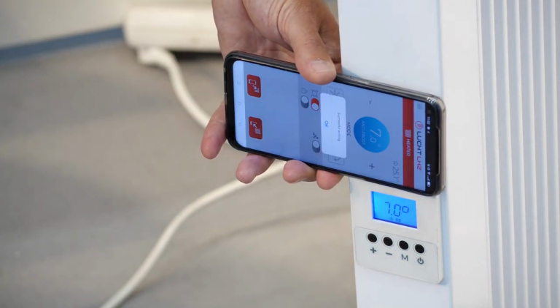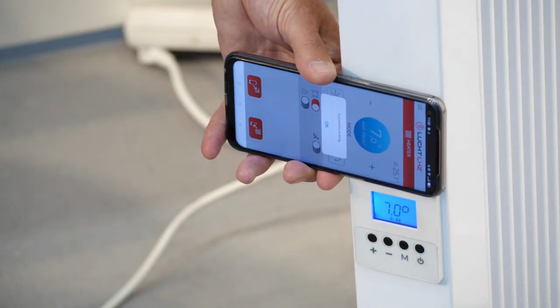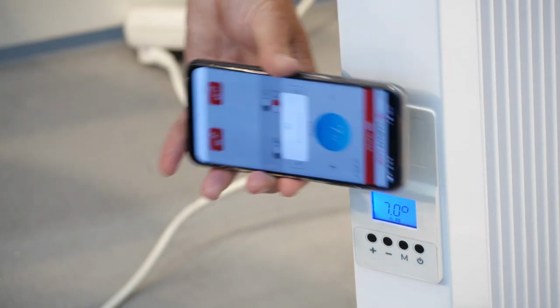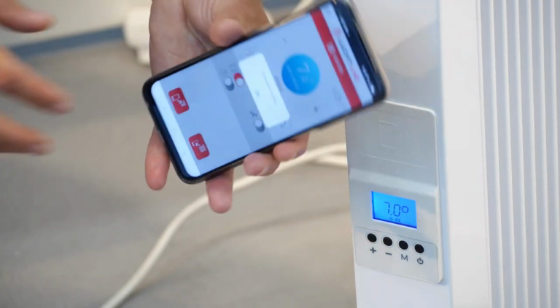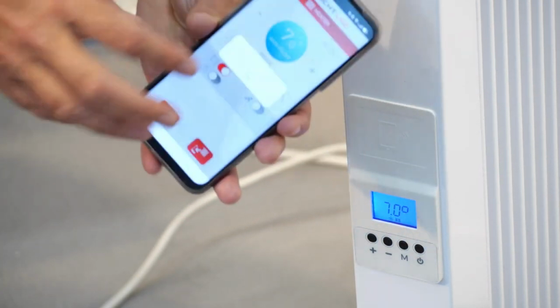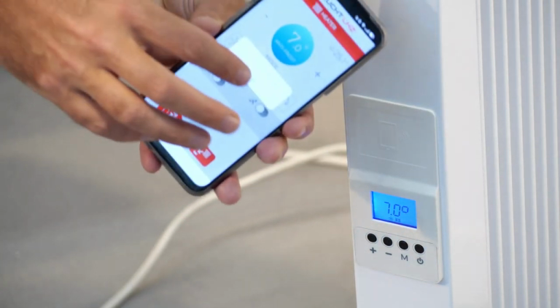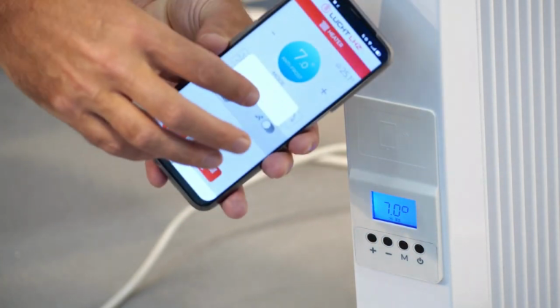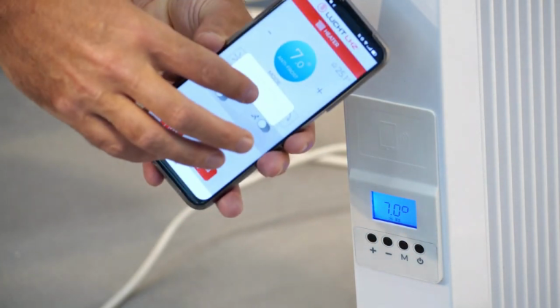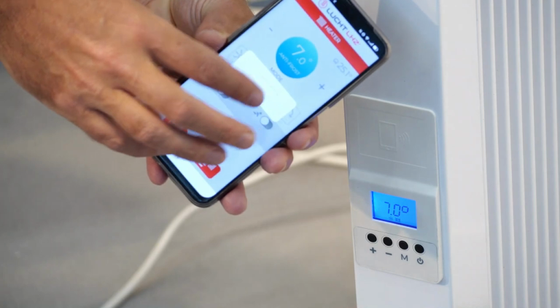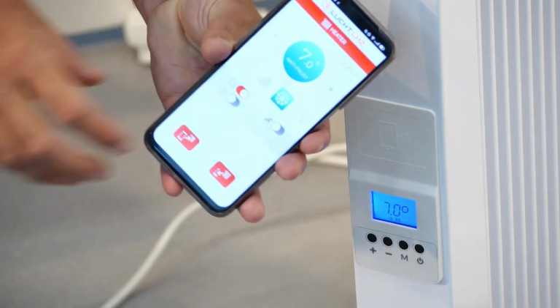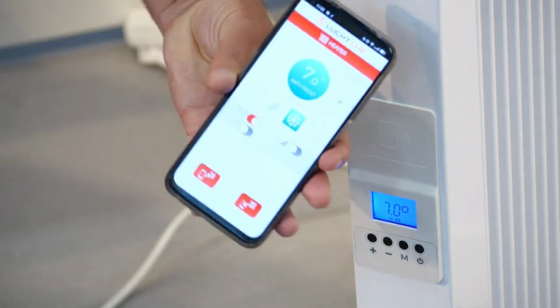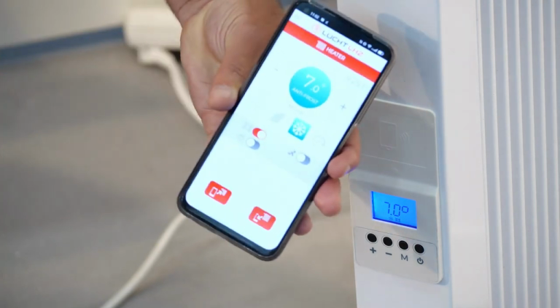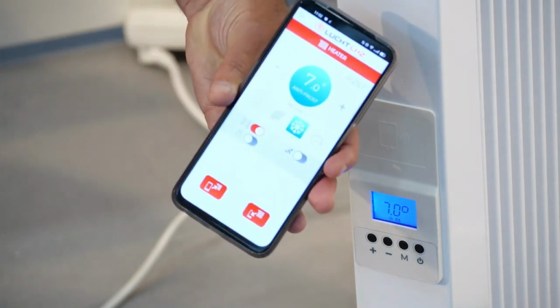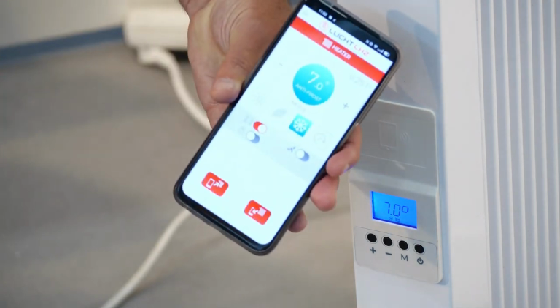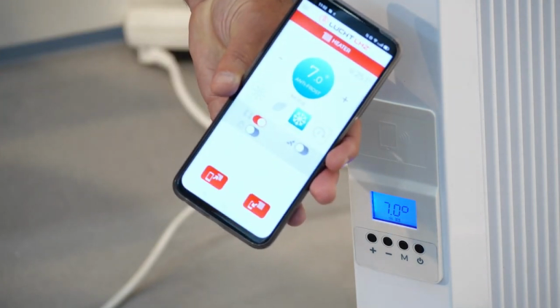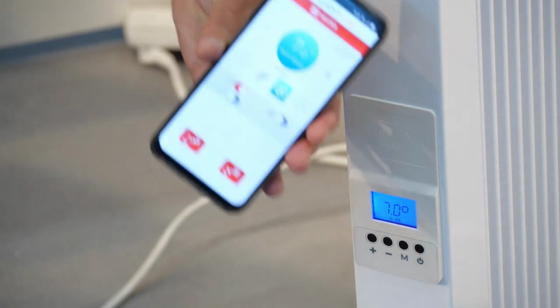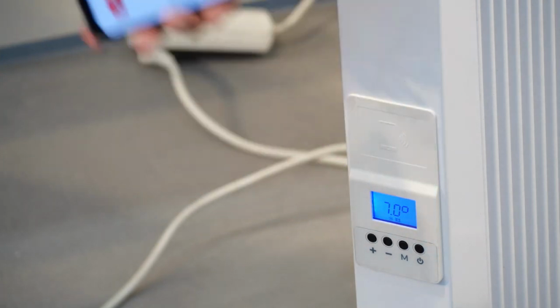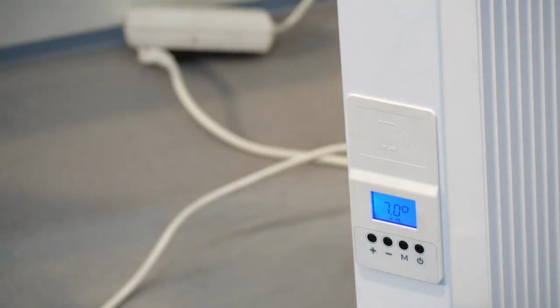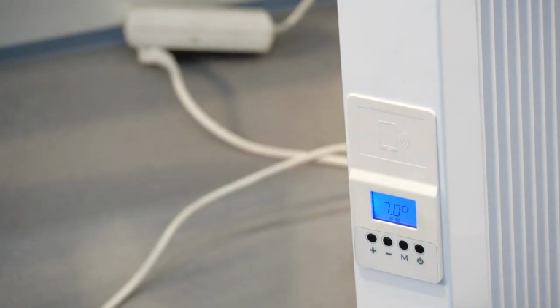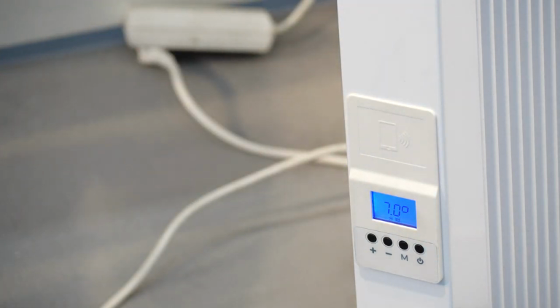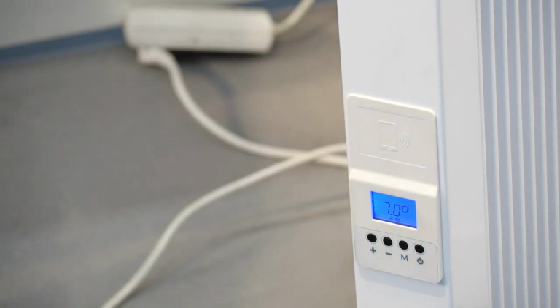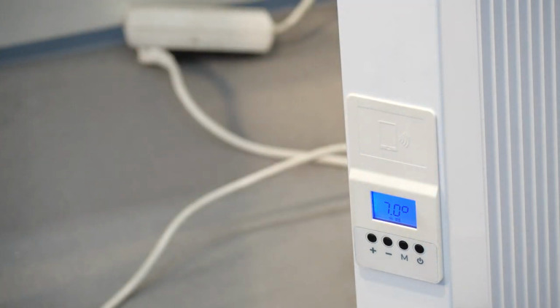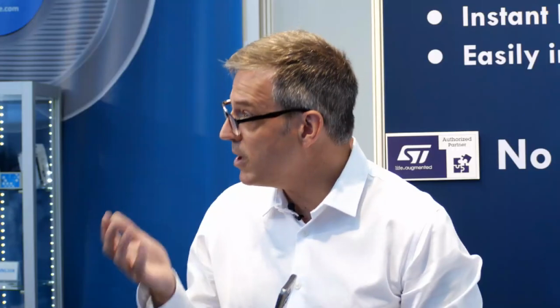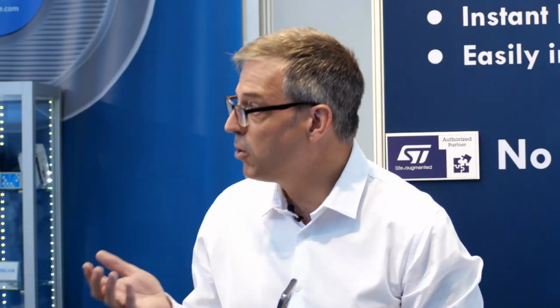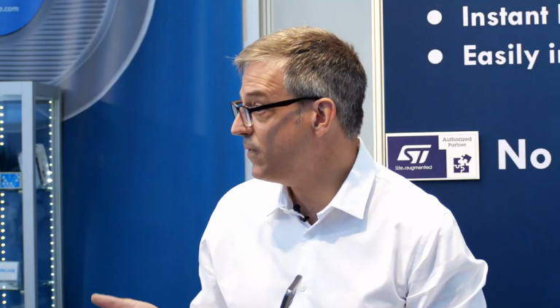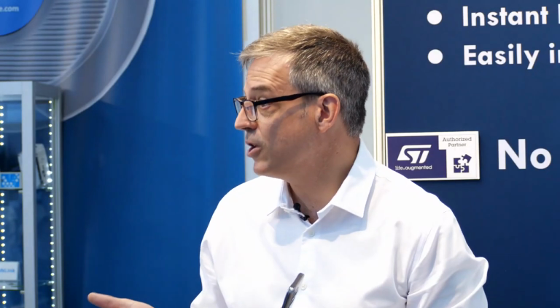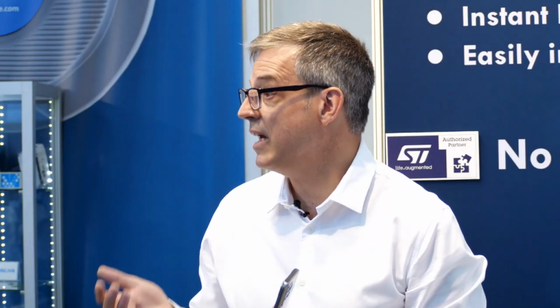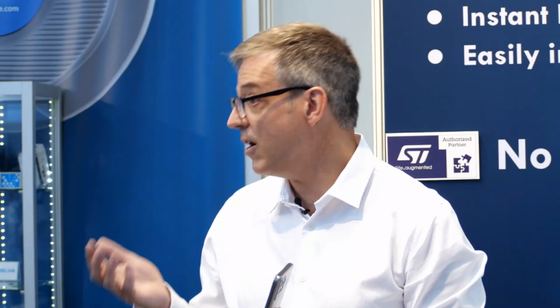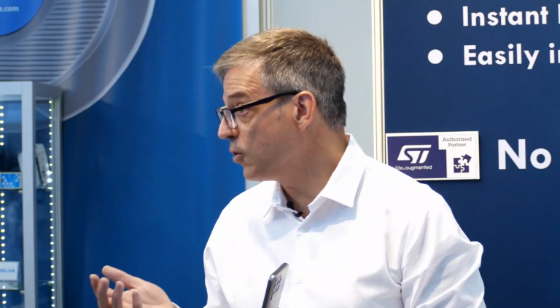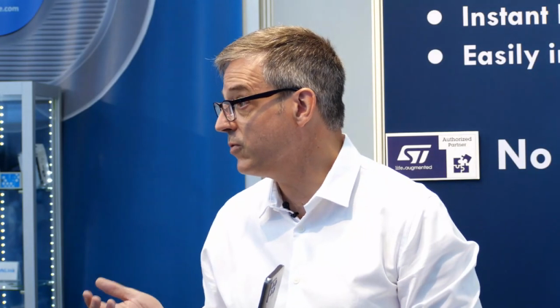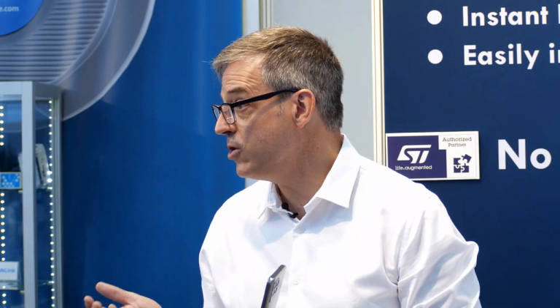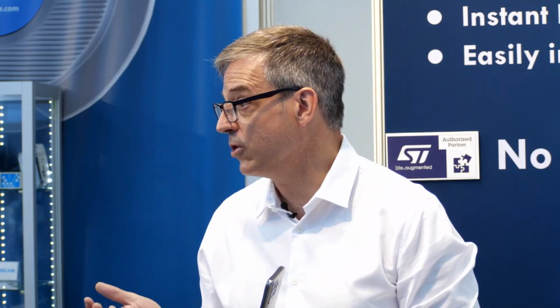And when they're satisfied, they simply tap again to transfer the settings back to the appliance. Compared to the LCD, this approach is much more cost effective for the manufacturer and much more efficient and comfortable for the user.